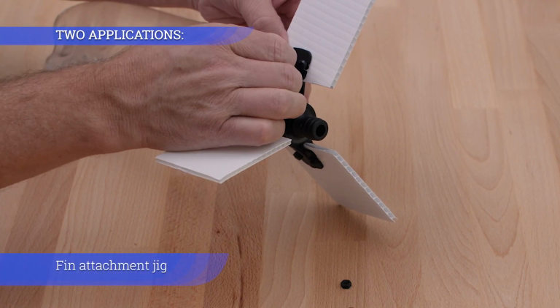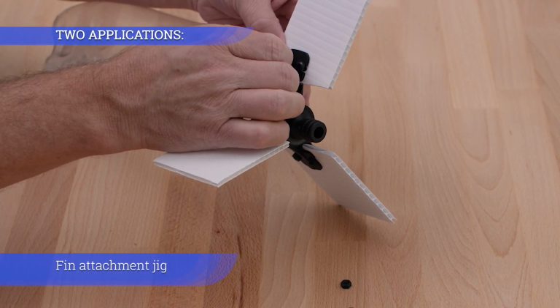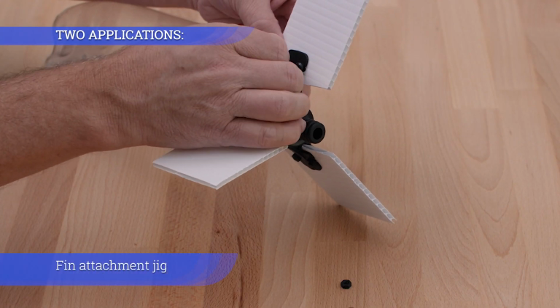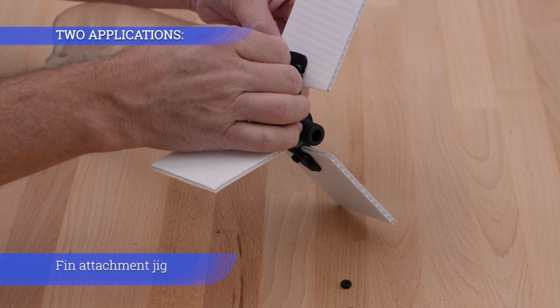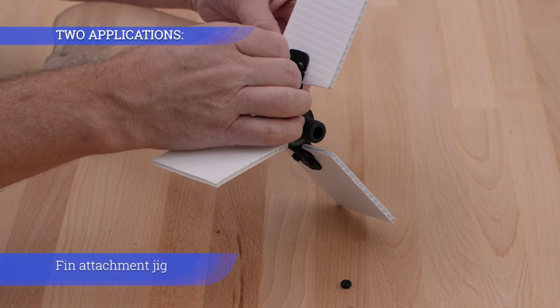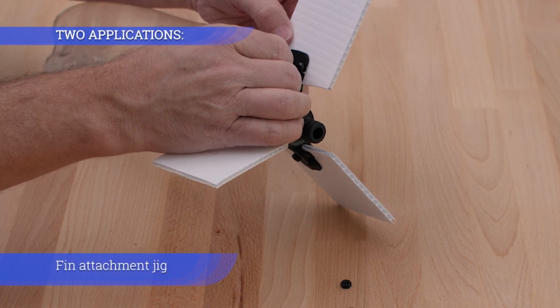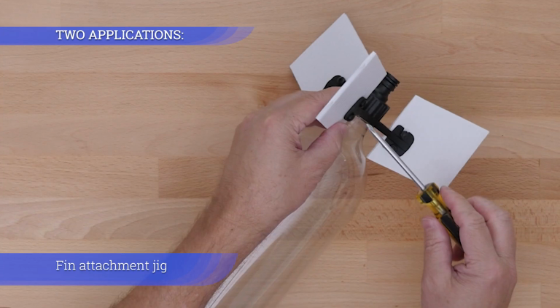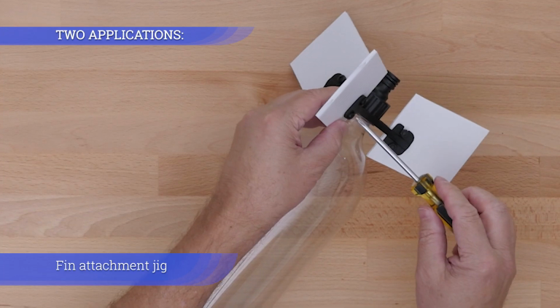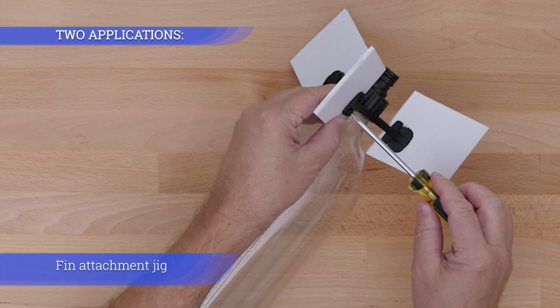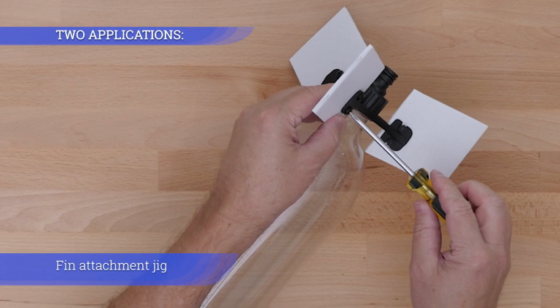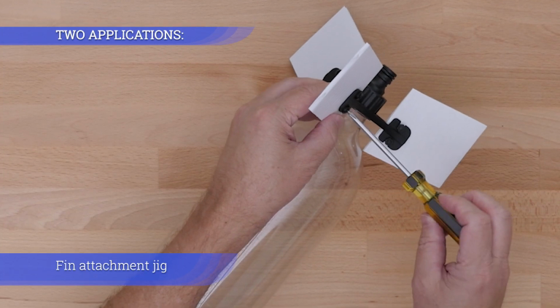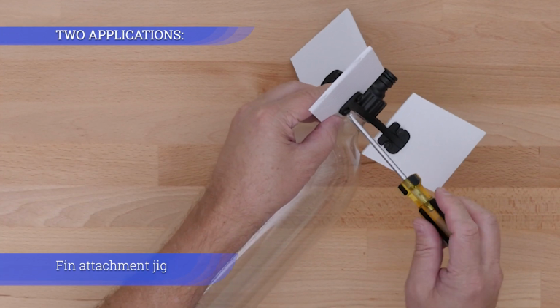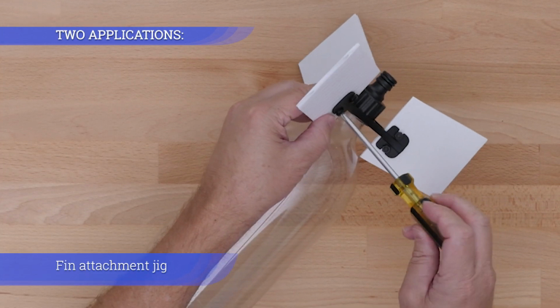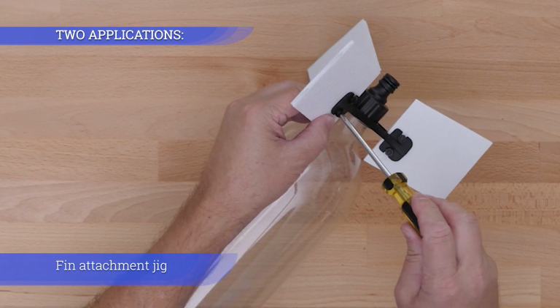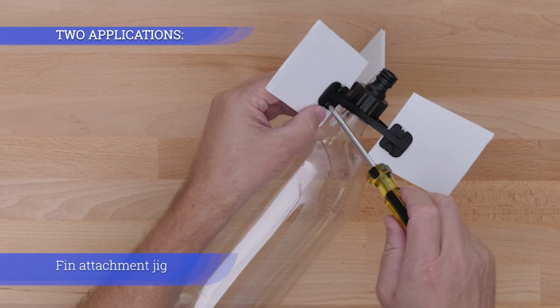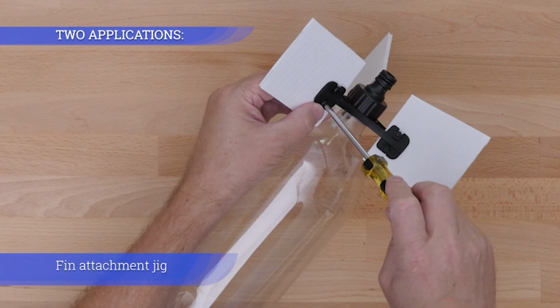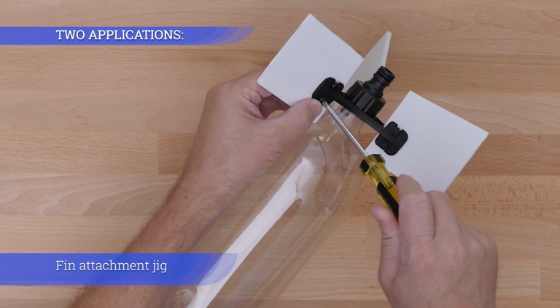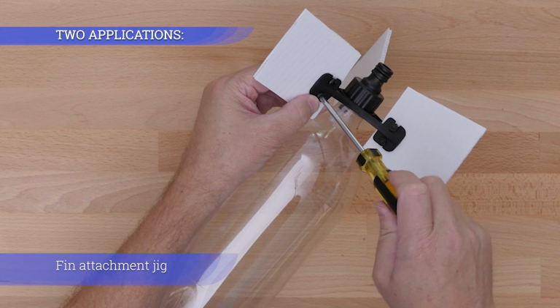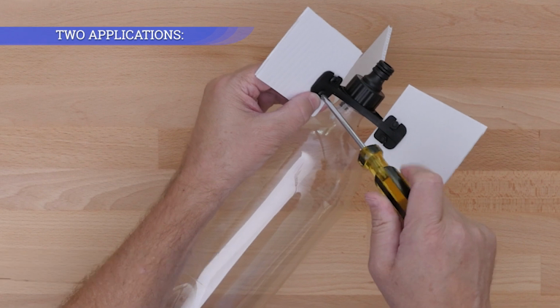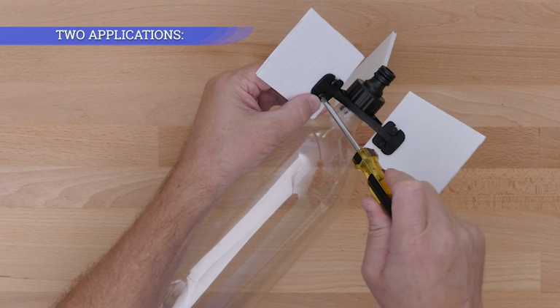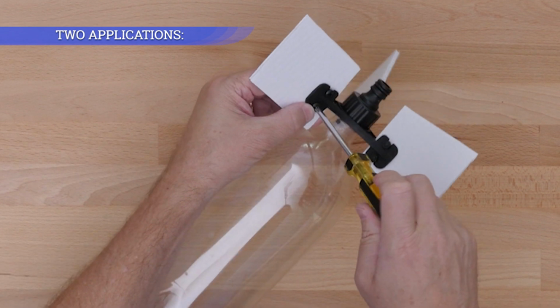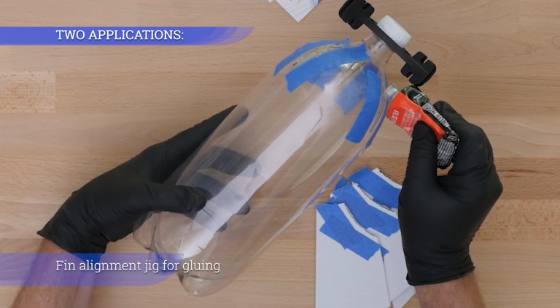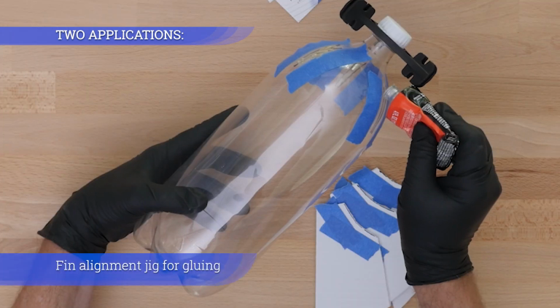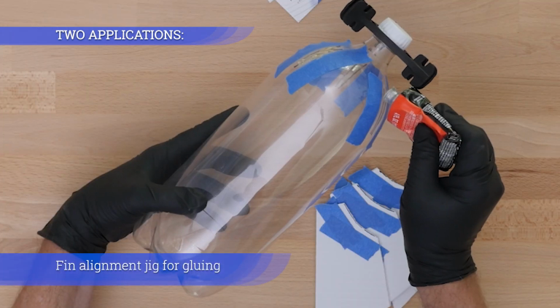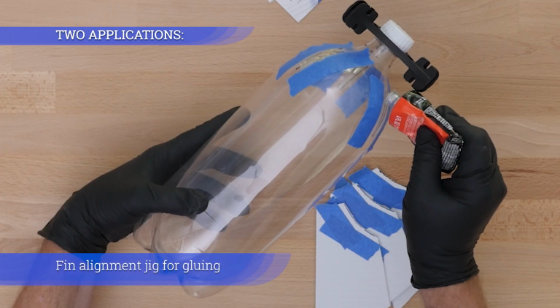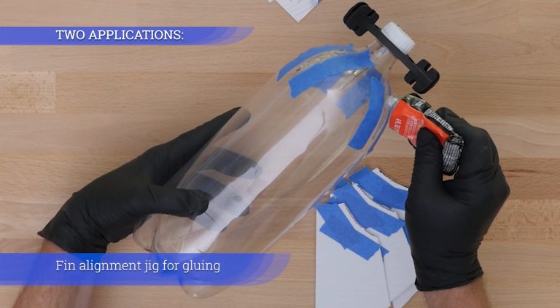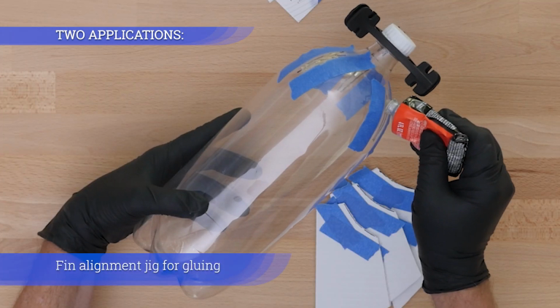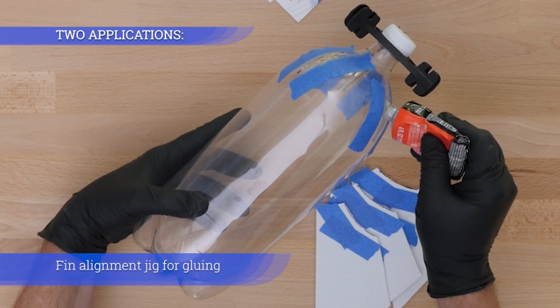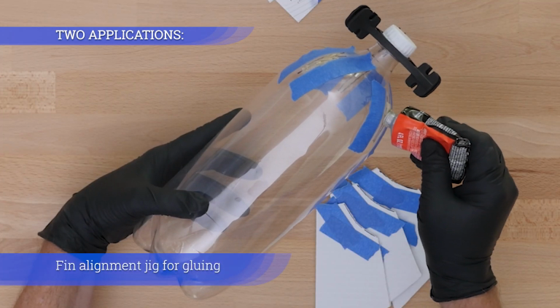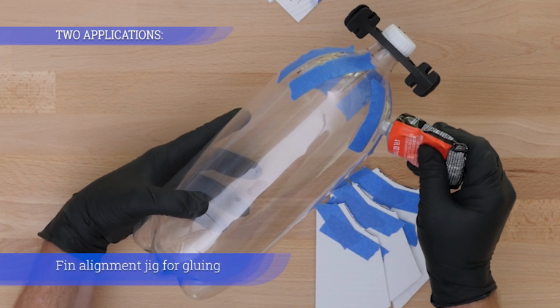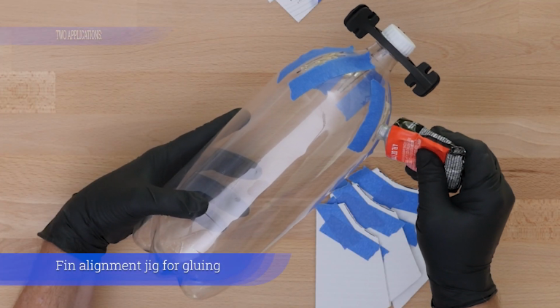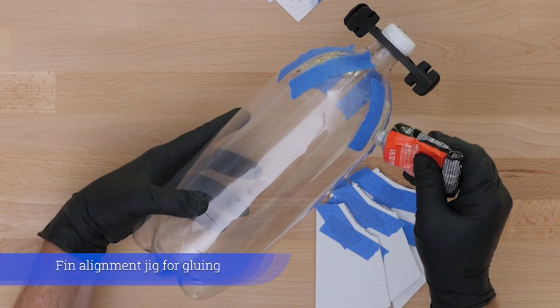Stratojig serves as a fin attachment jig and also as a fin alignment jig for gluing.